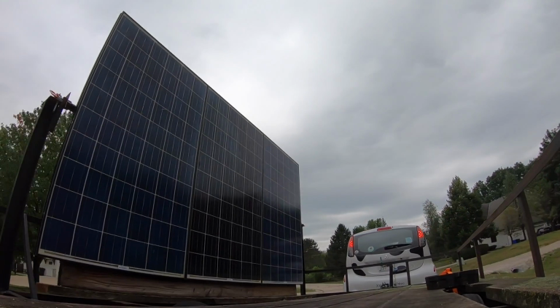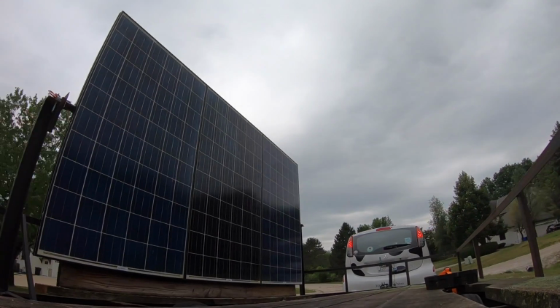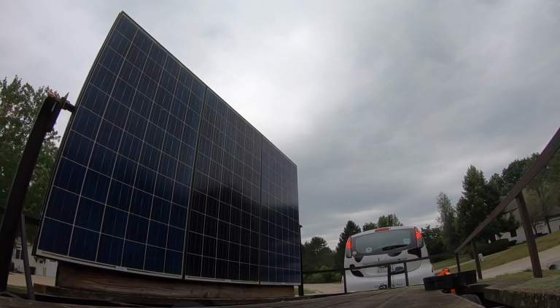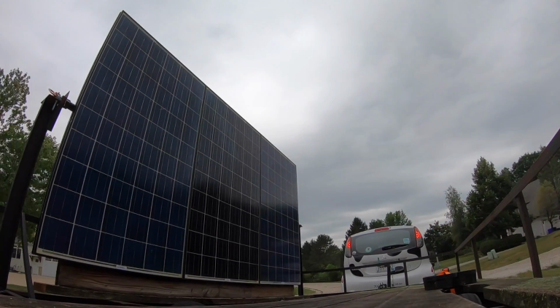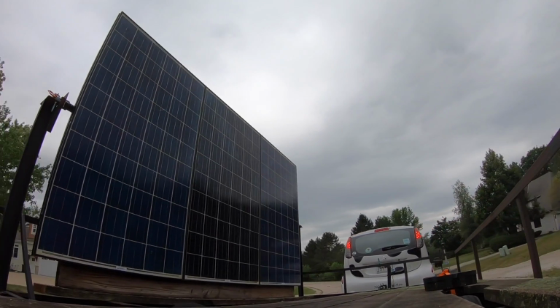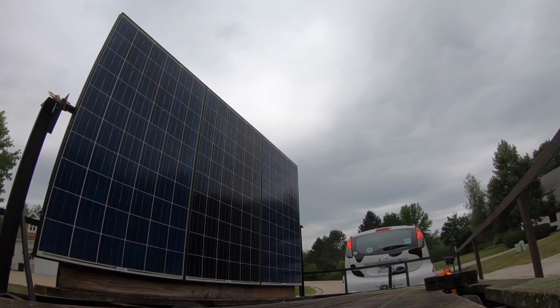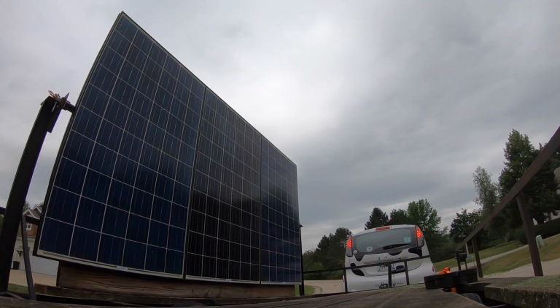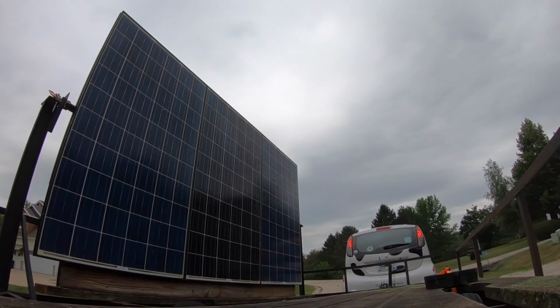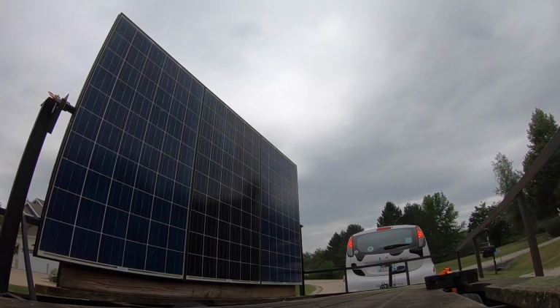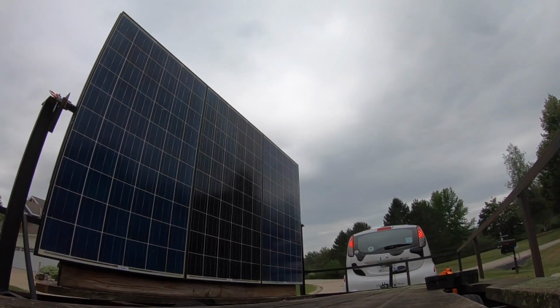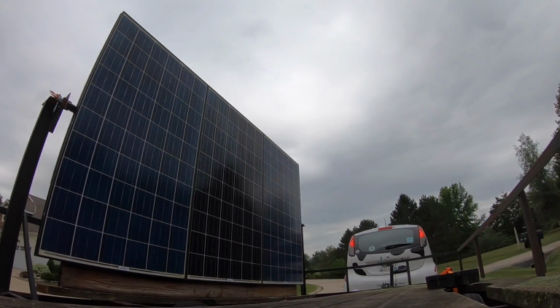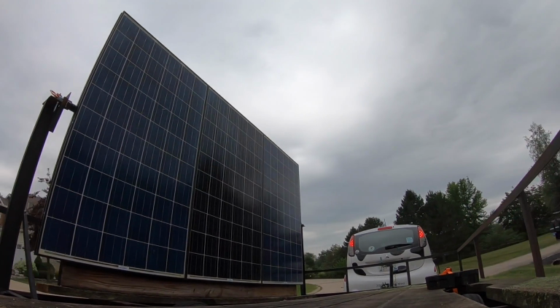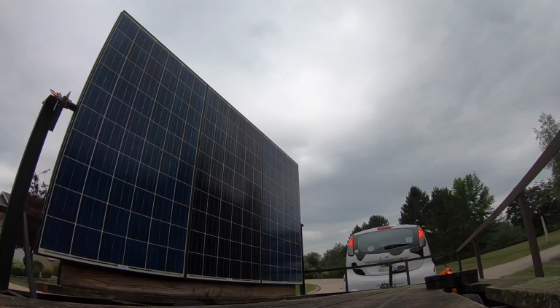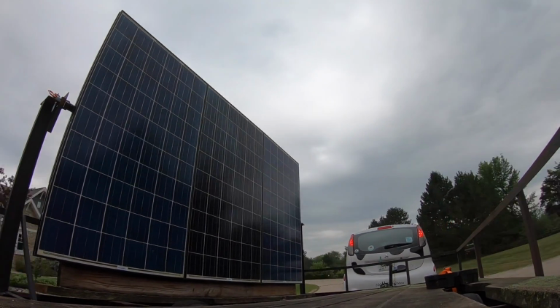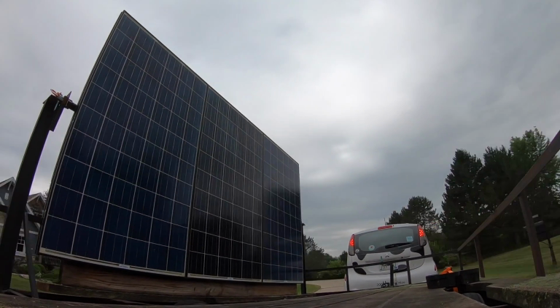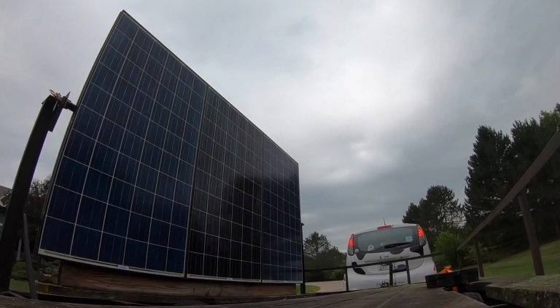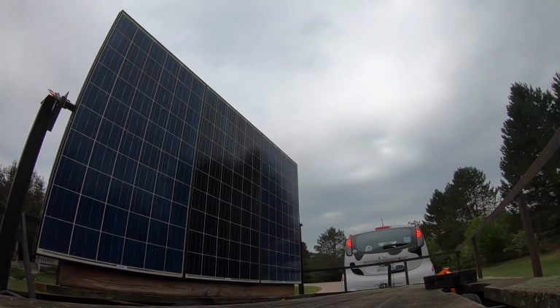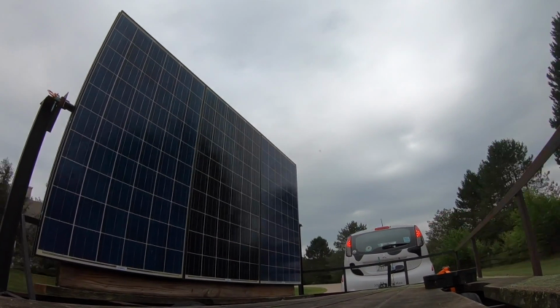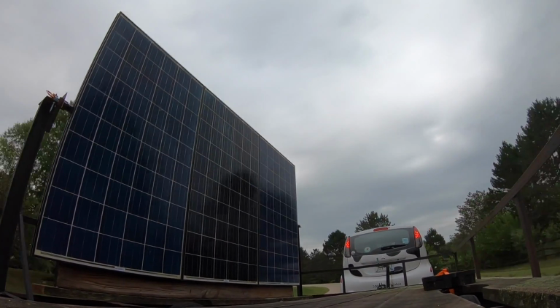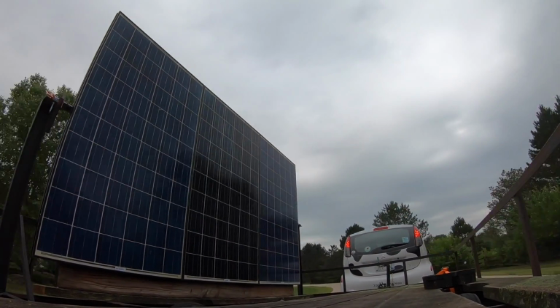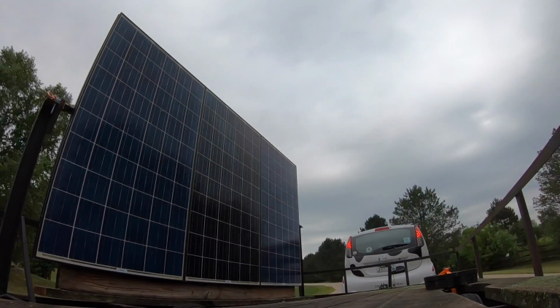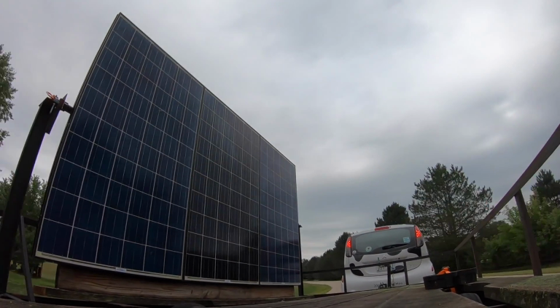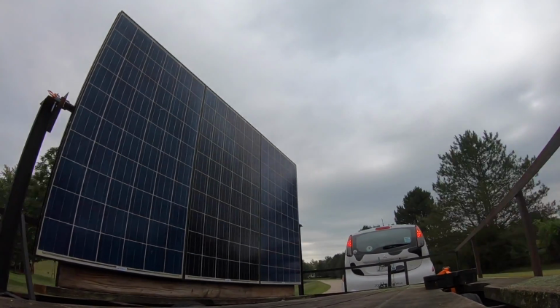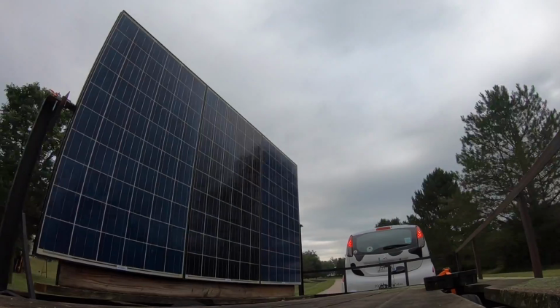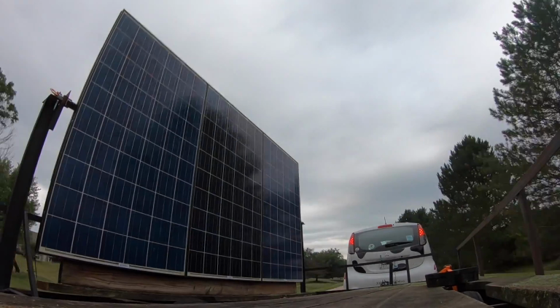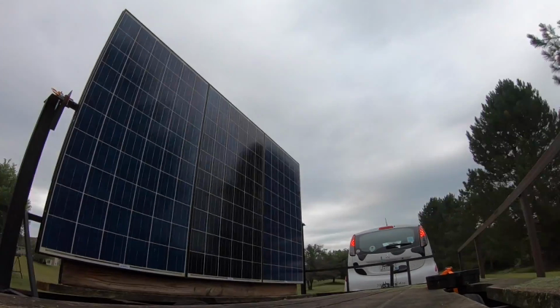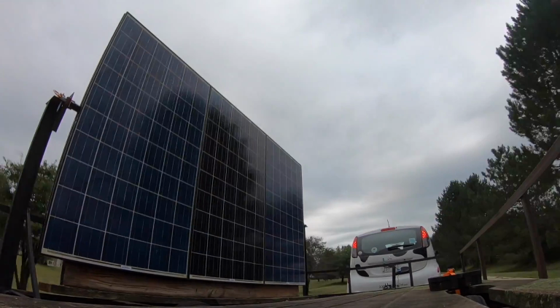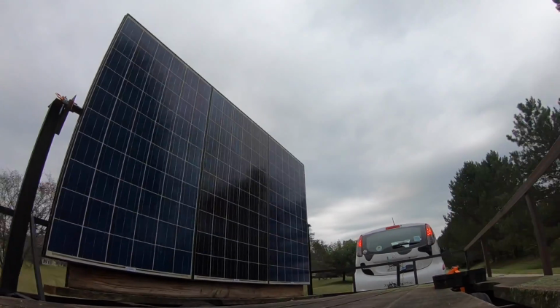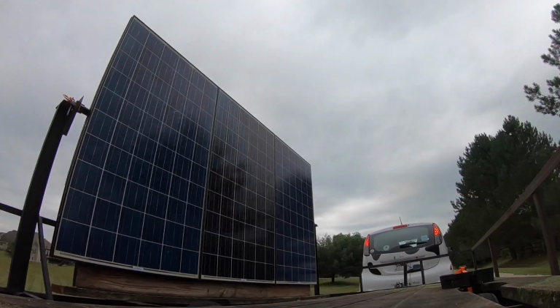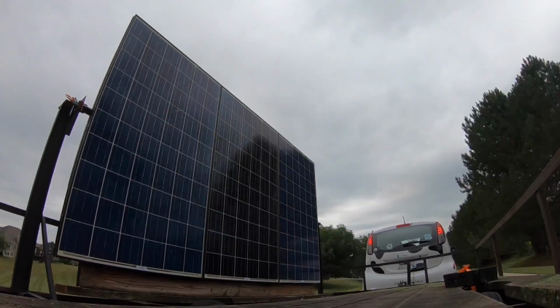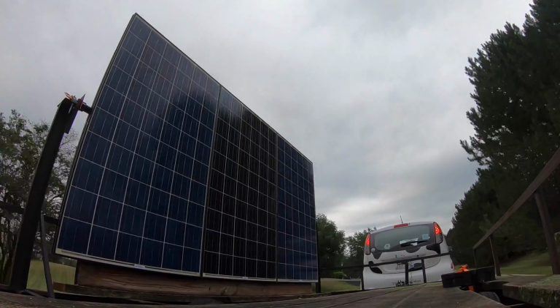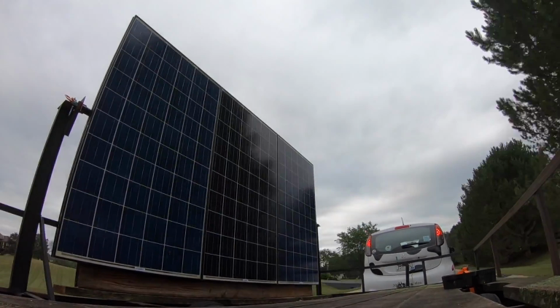Here we've got another camera angle. I was just shooting this all with my GoPro and going around the neighborhood.